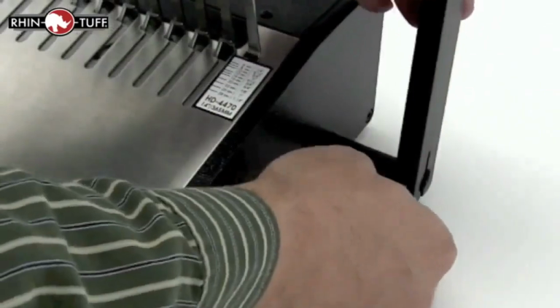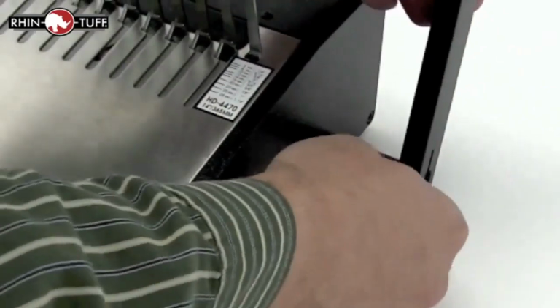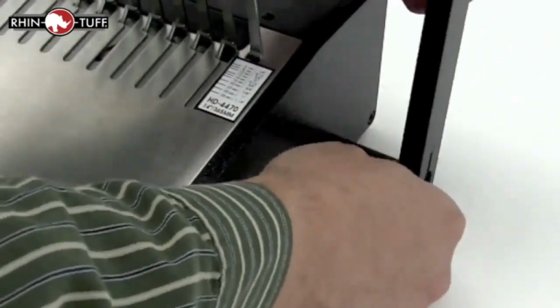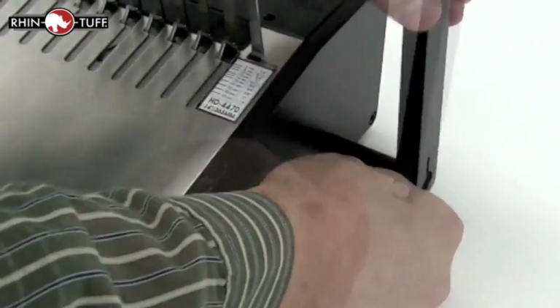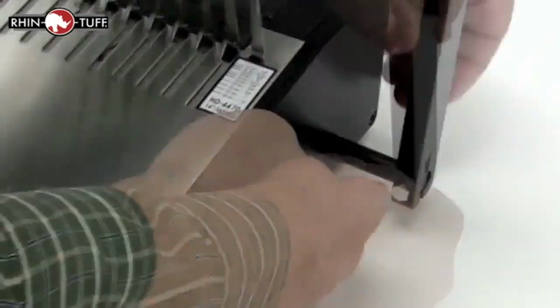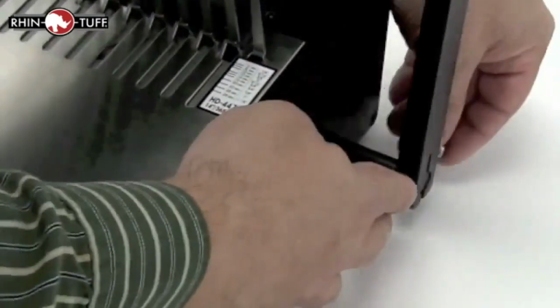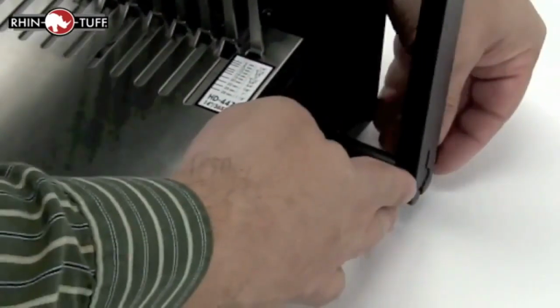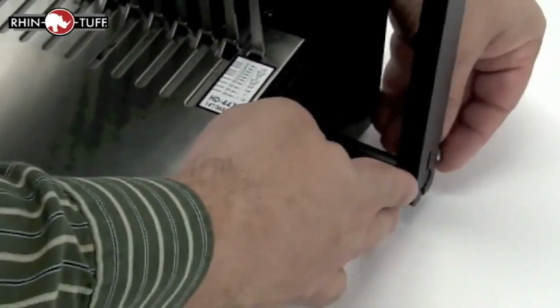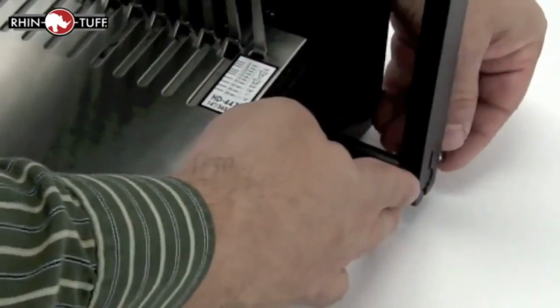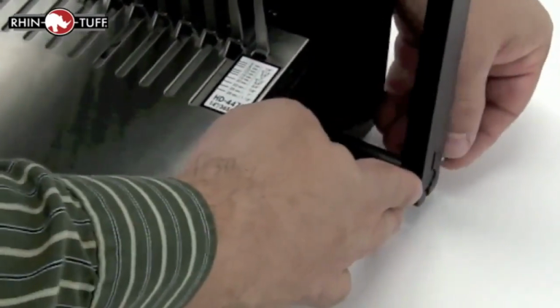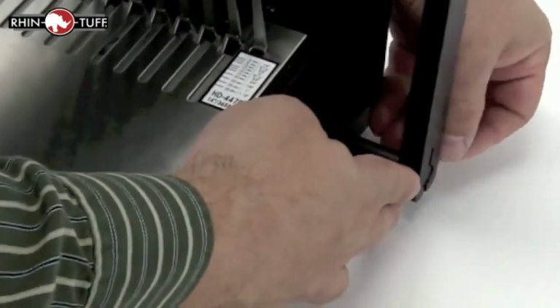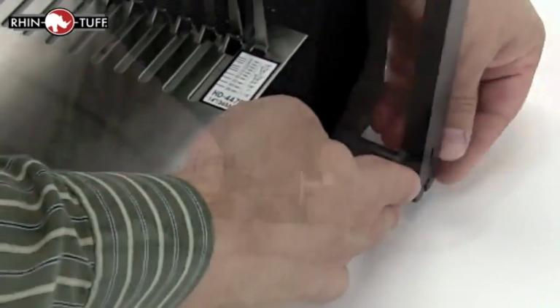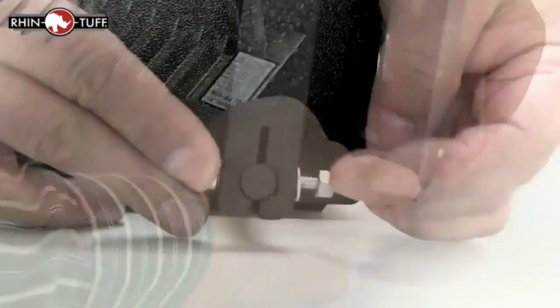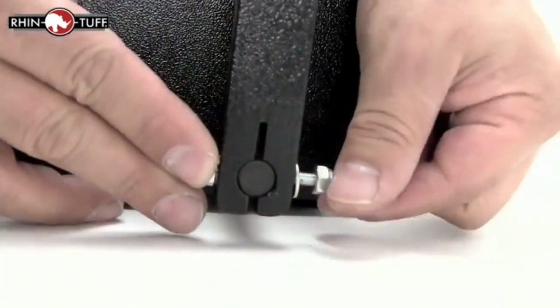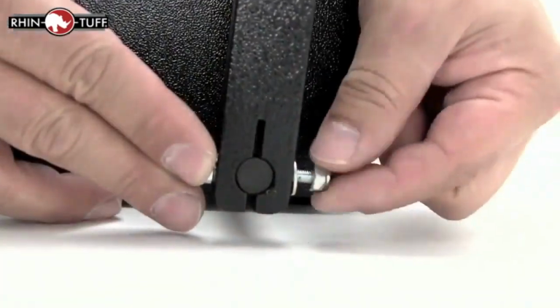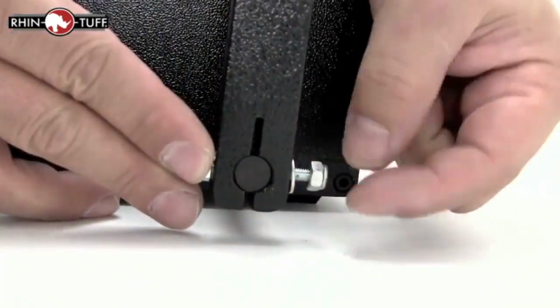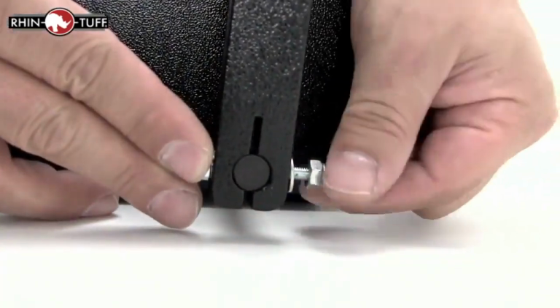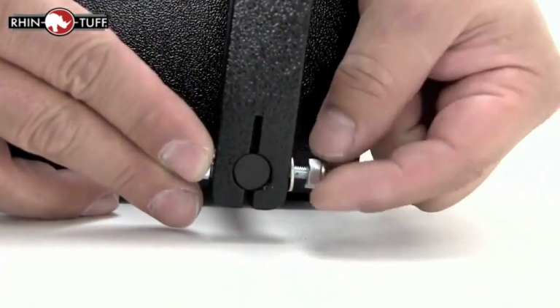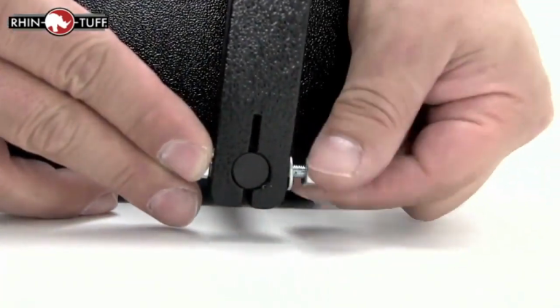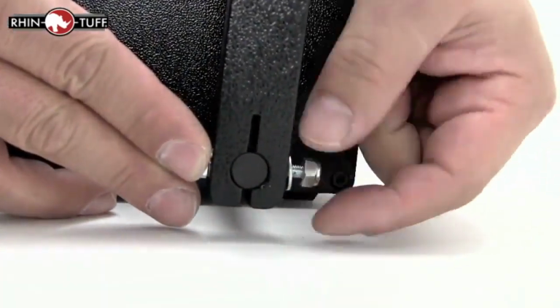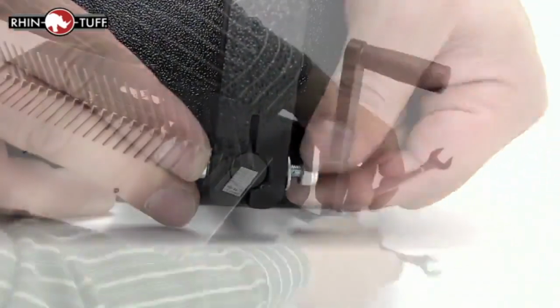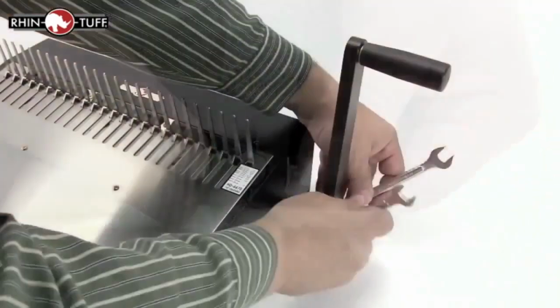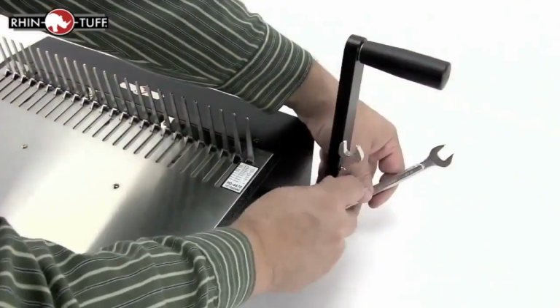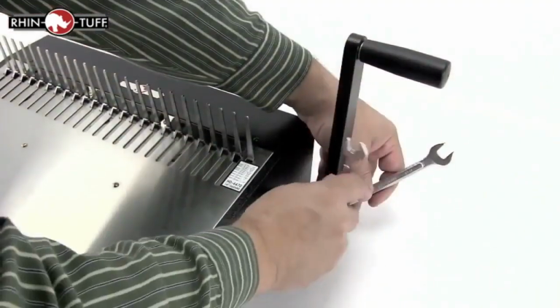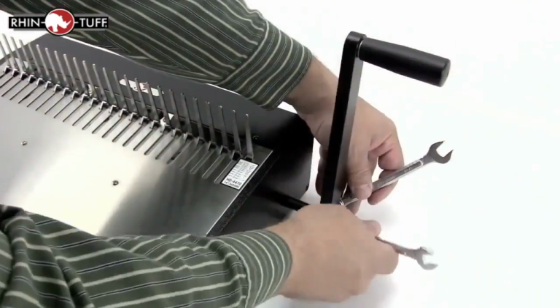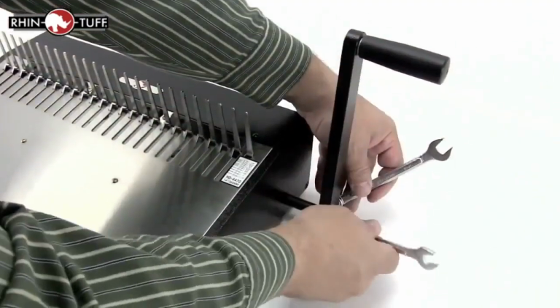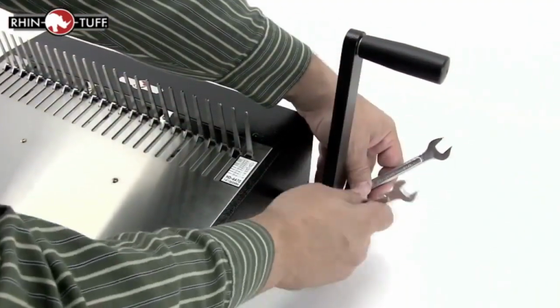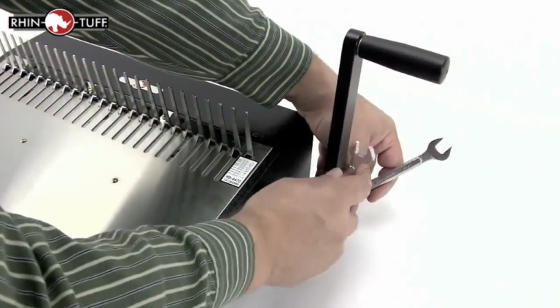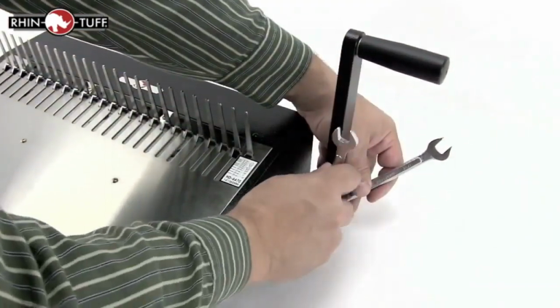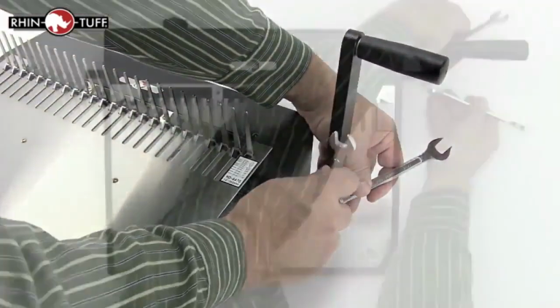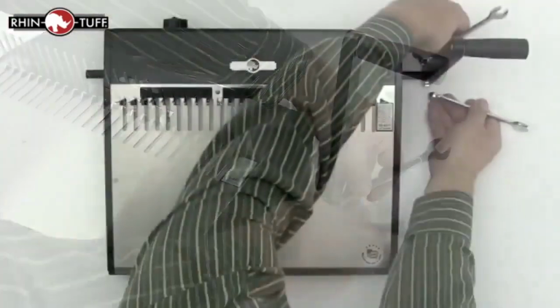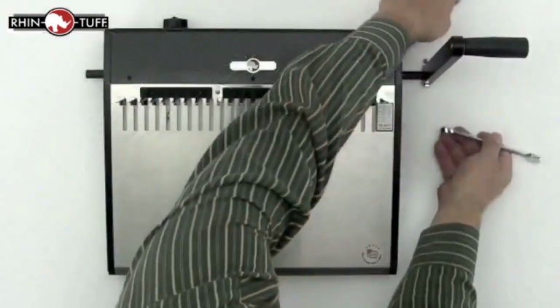Put the handle facing out, slip it right over this pole, bolt it down, and you're all set.